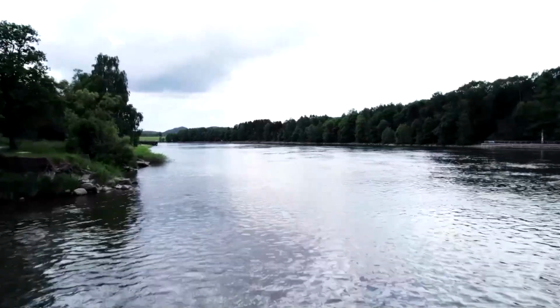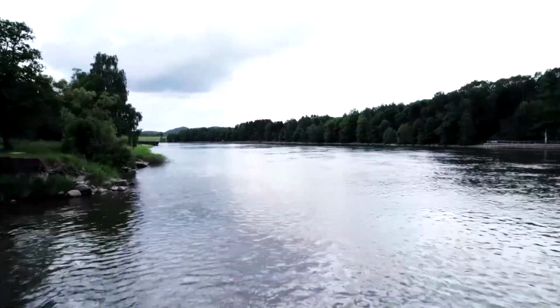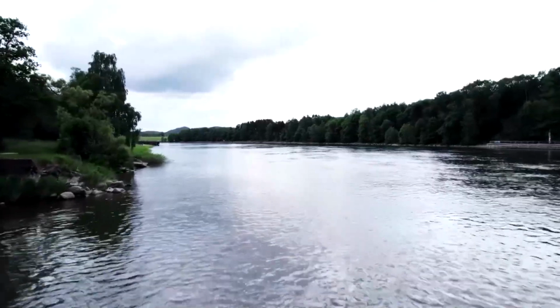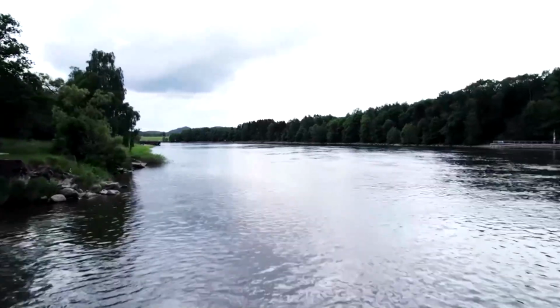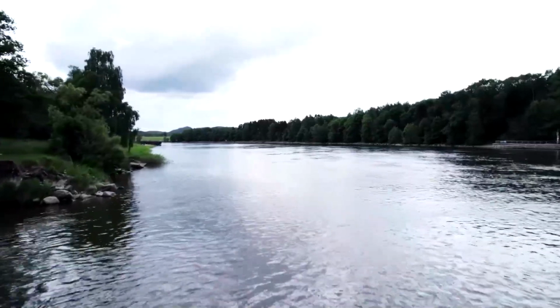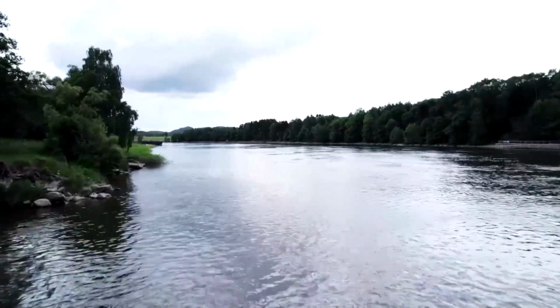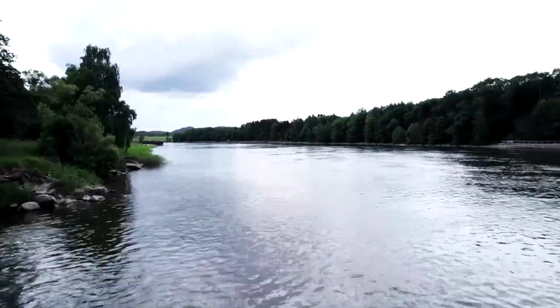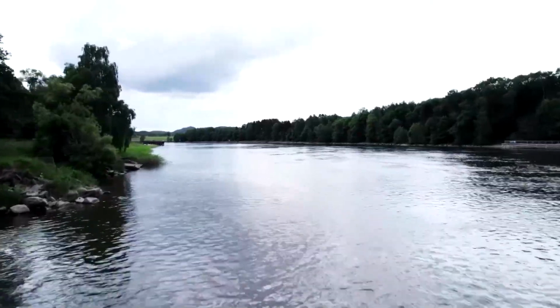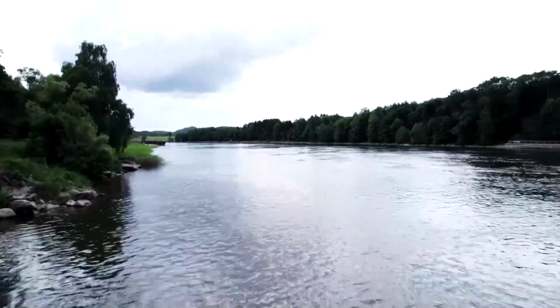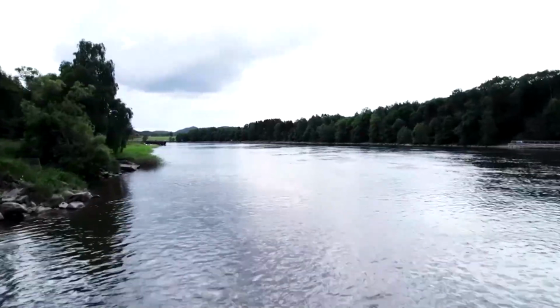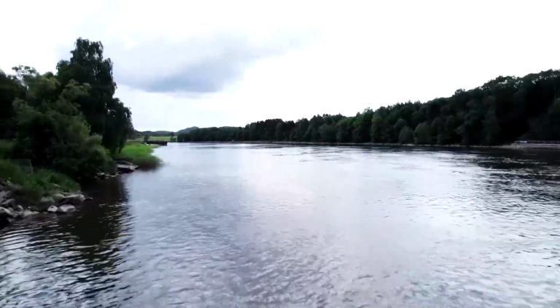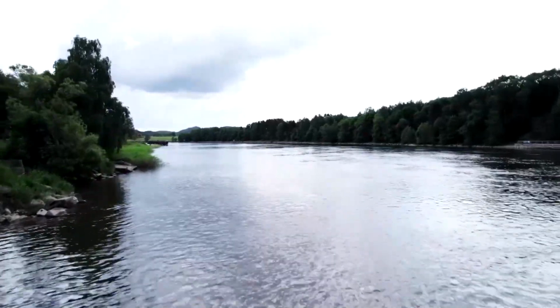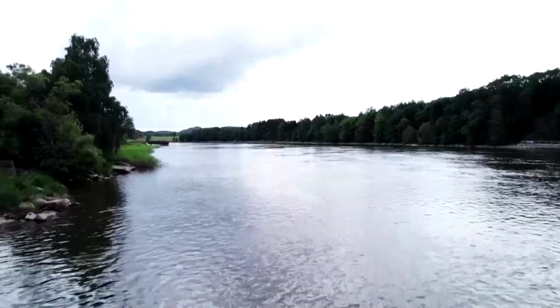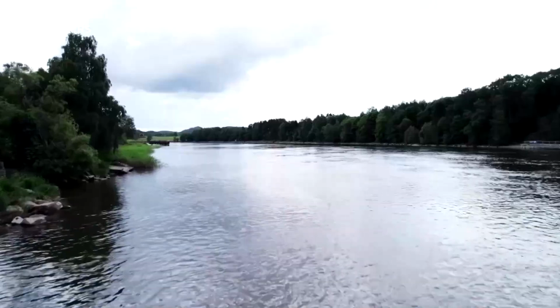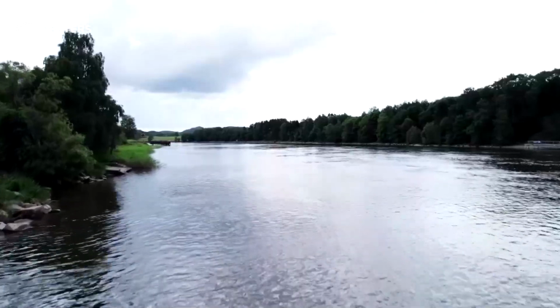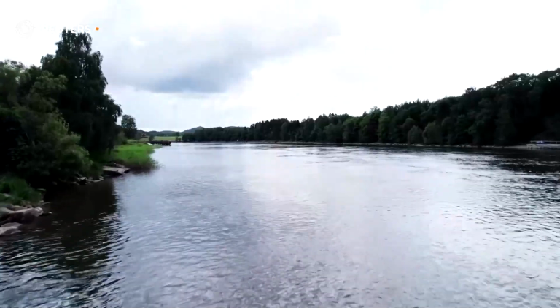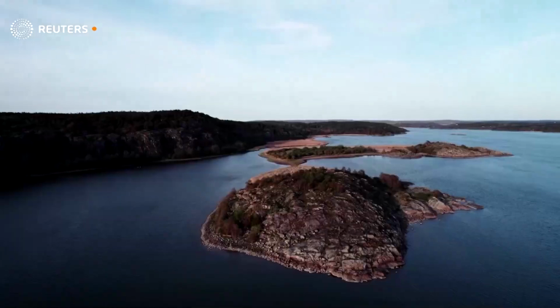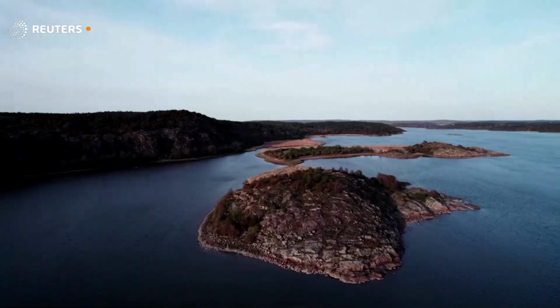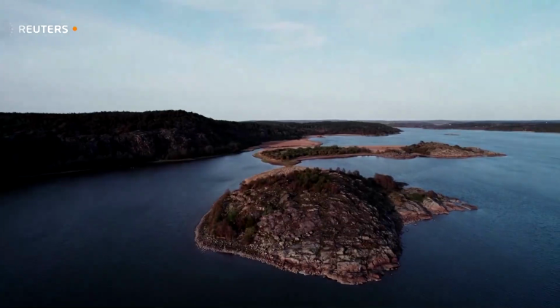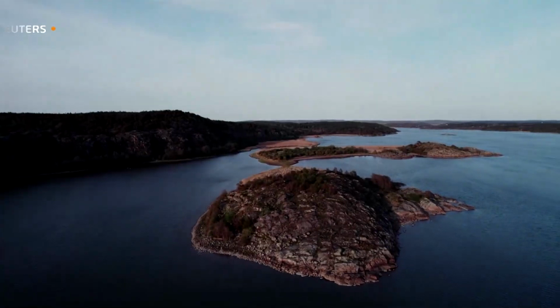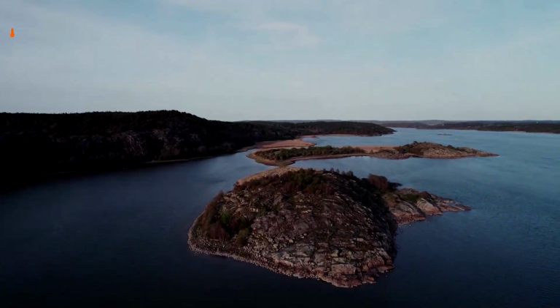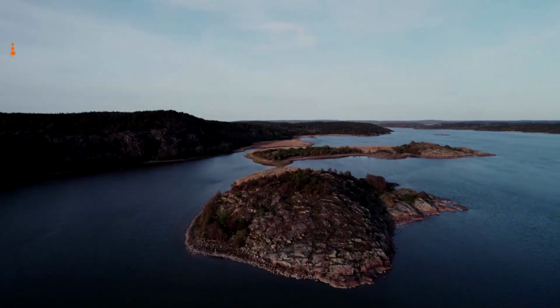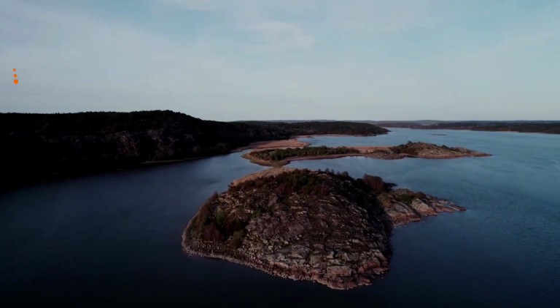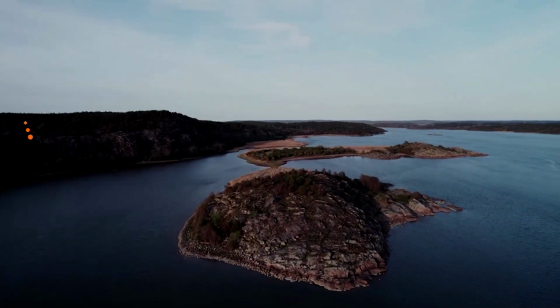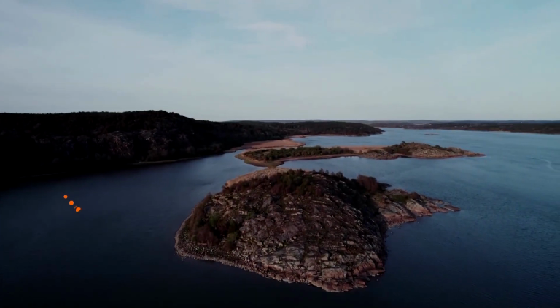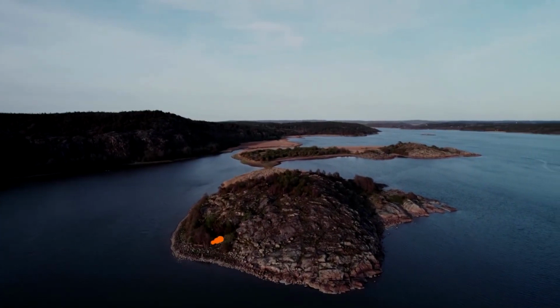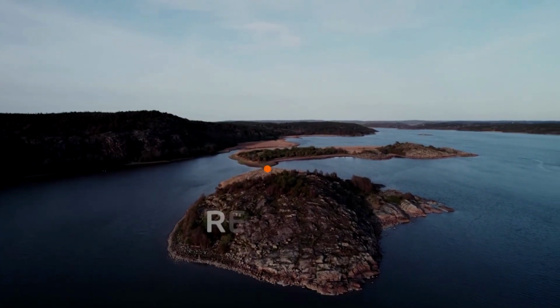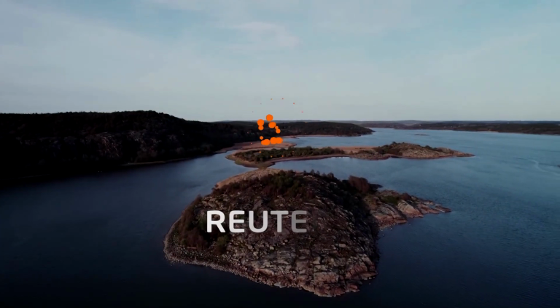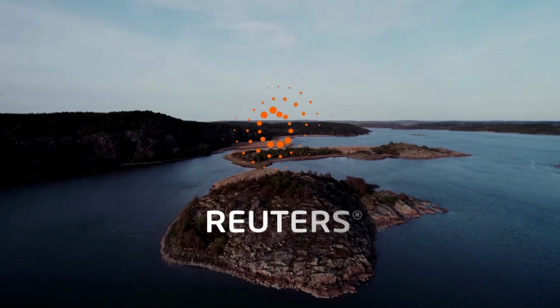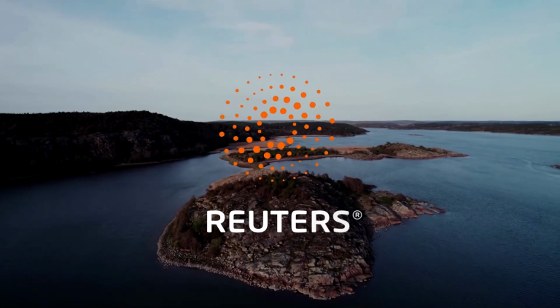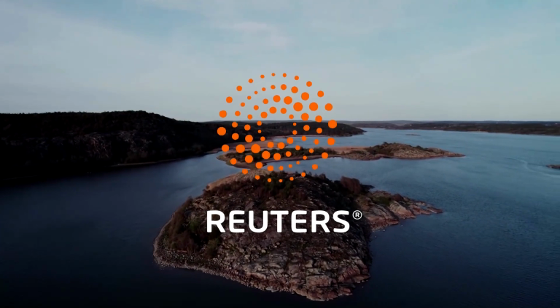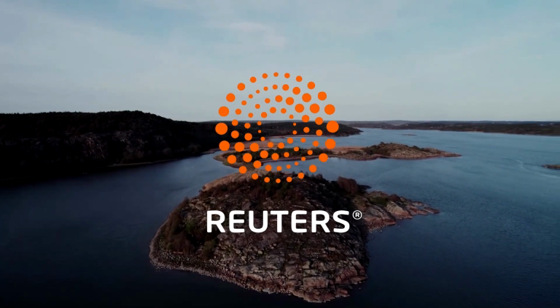Some of the young sturgeons were released in the Göta Elv river on June 18th.